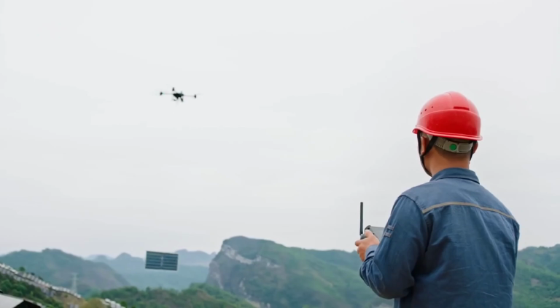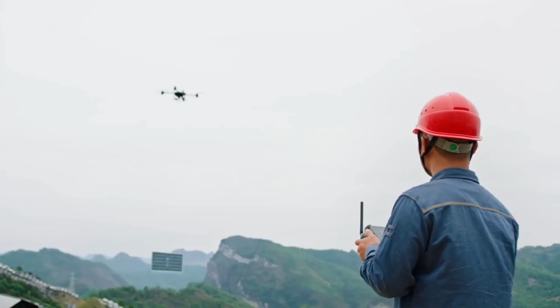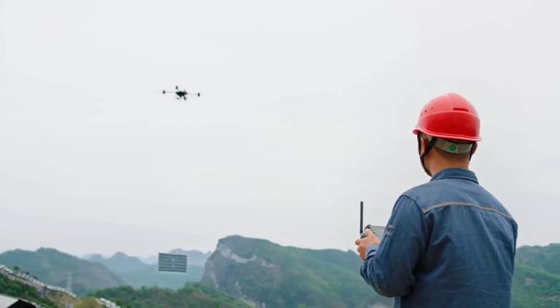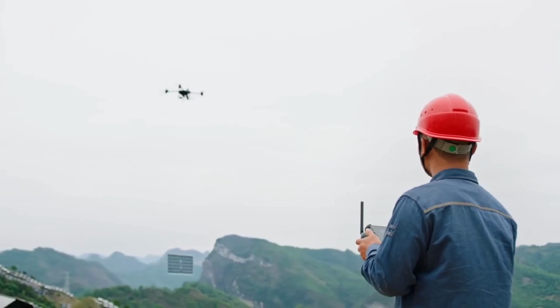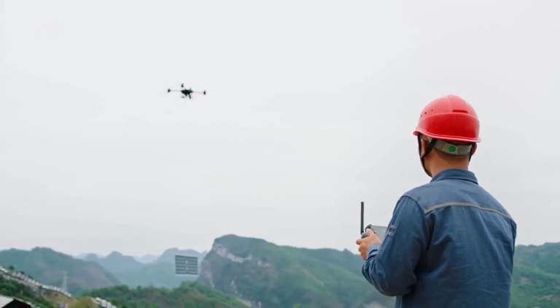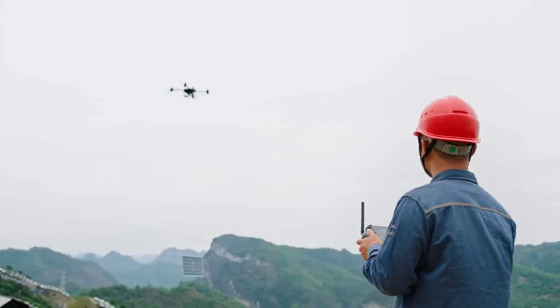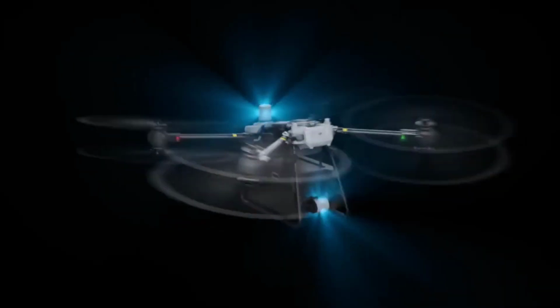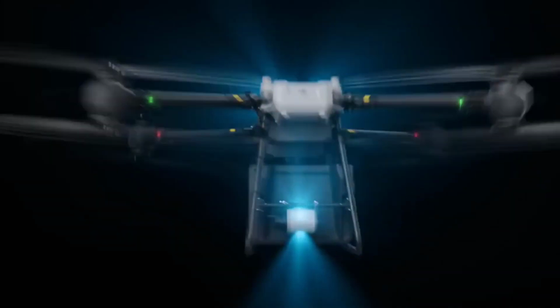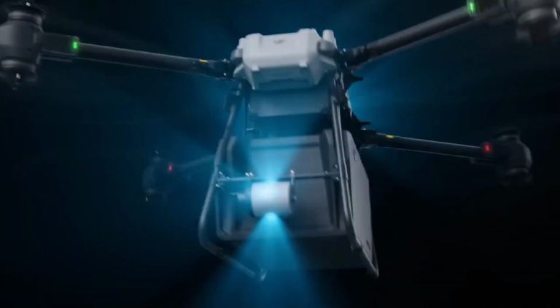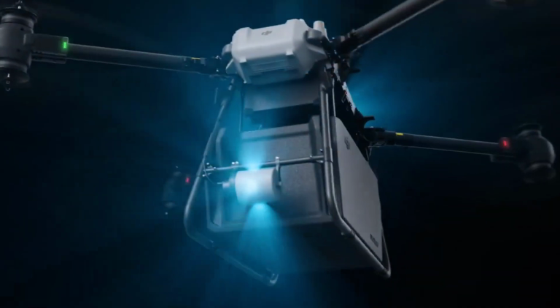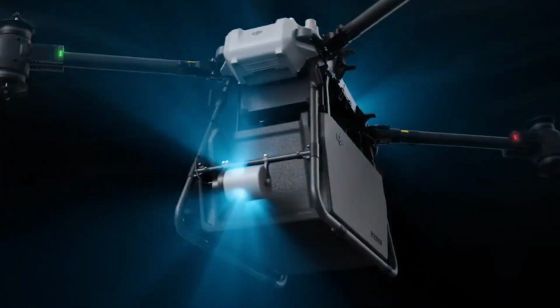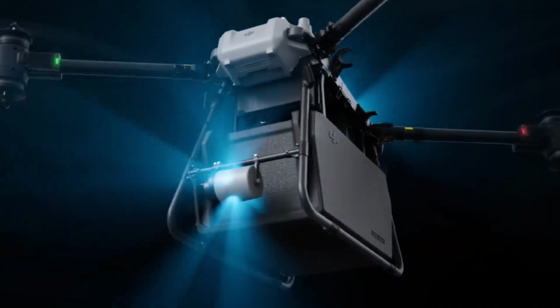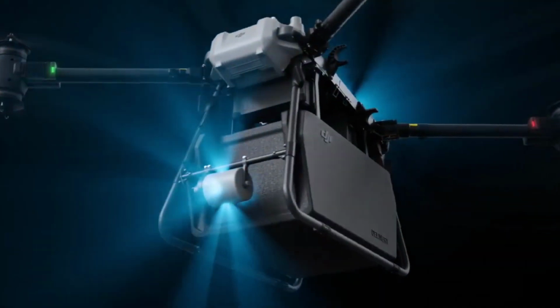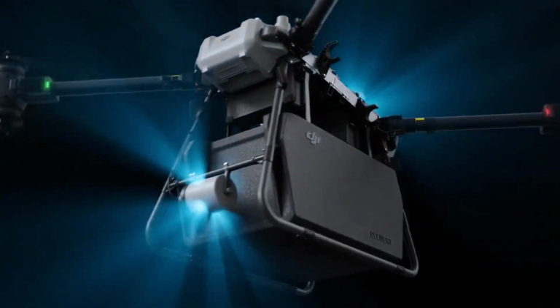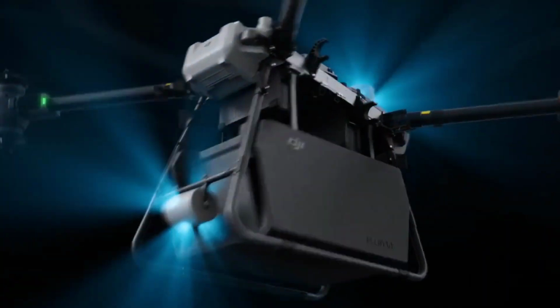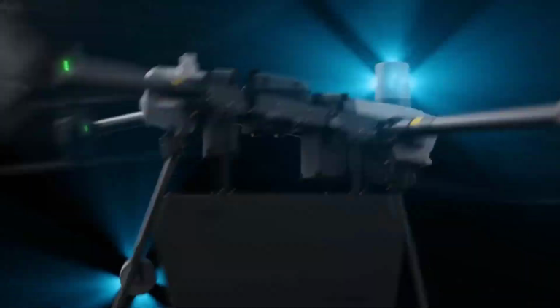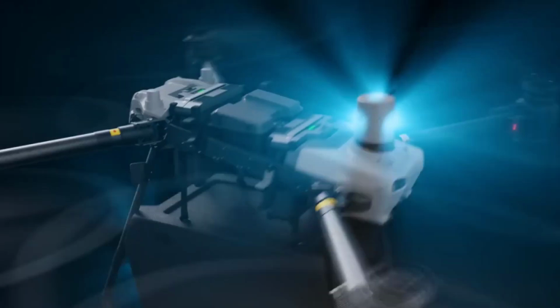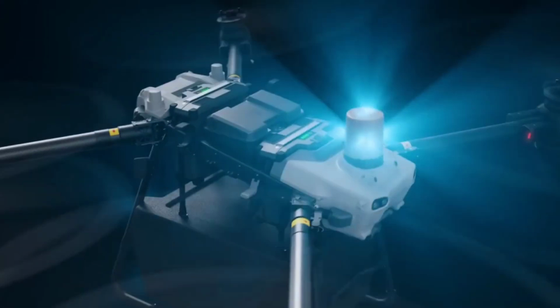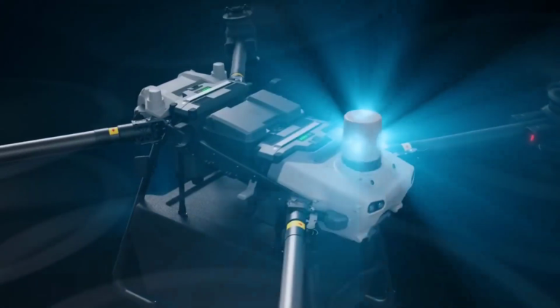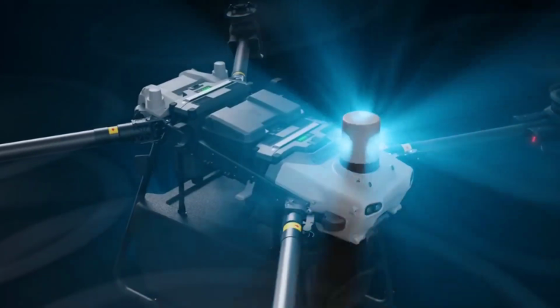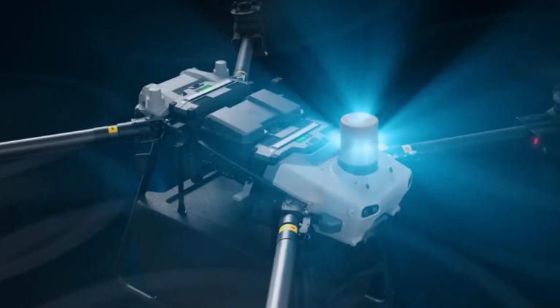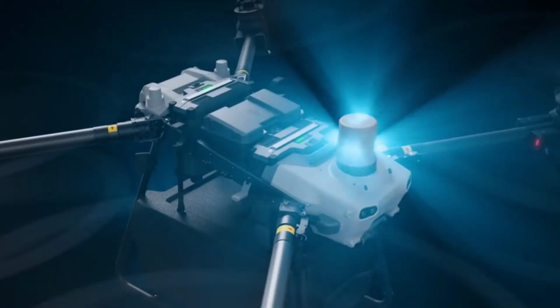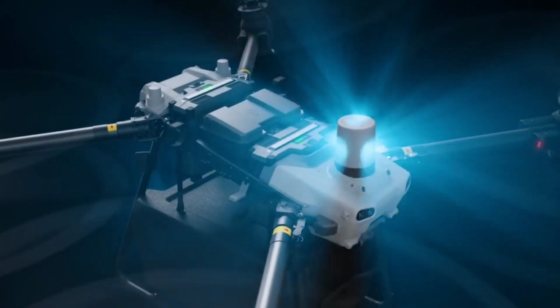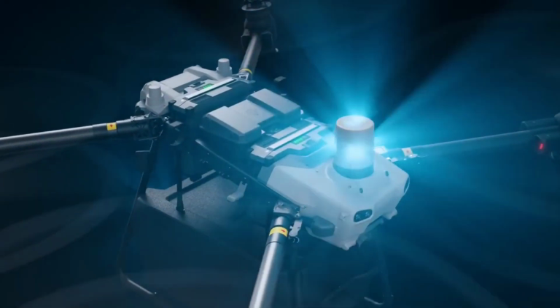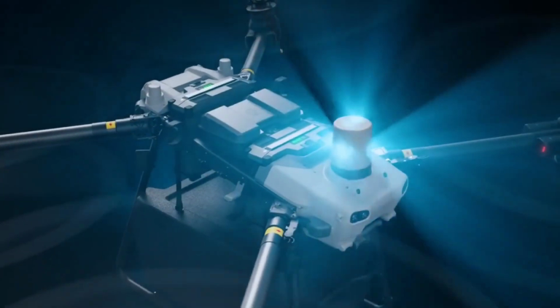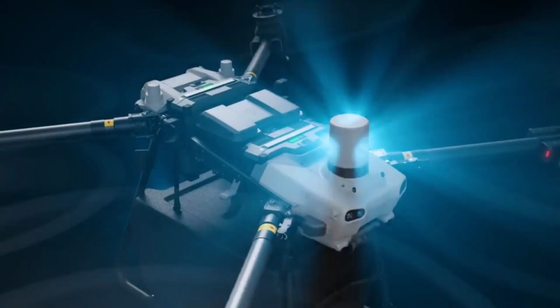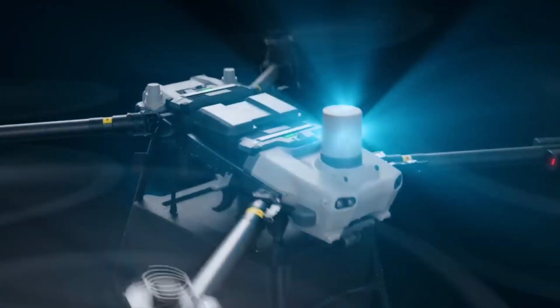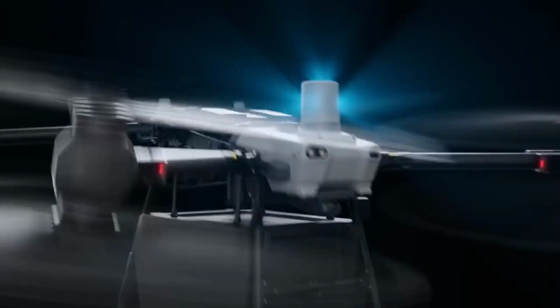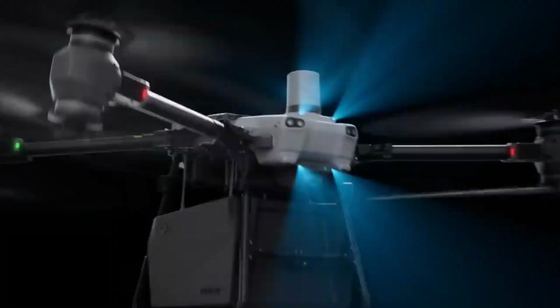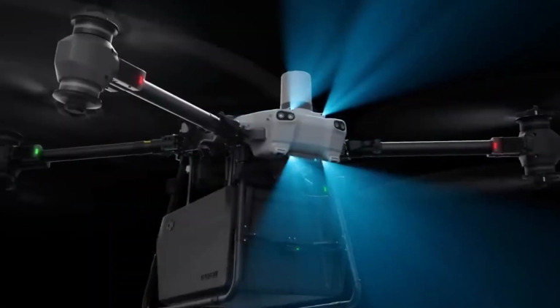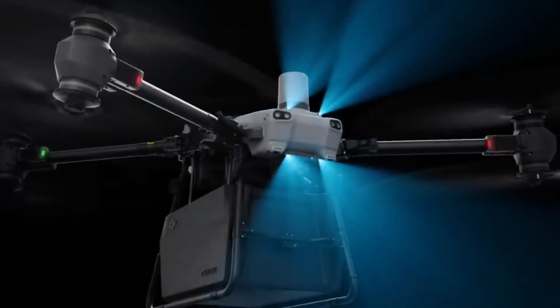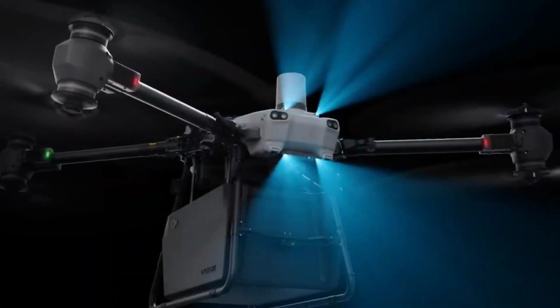With the Flycart 100, DJI isn't just pushing the limits — they're redefining them.